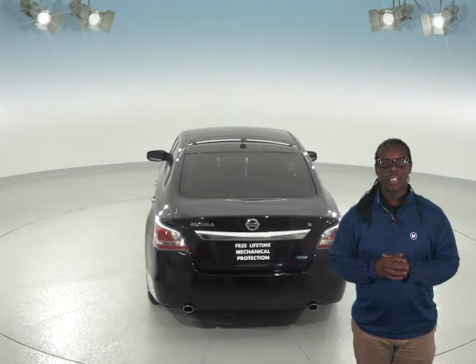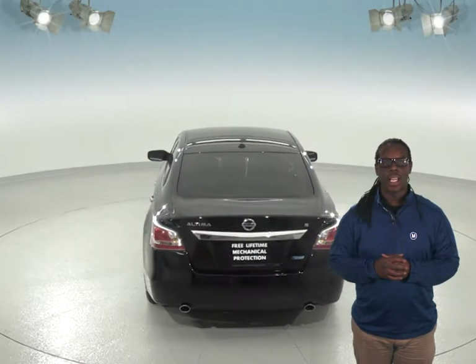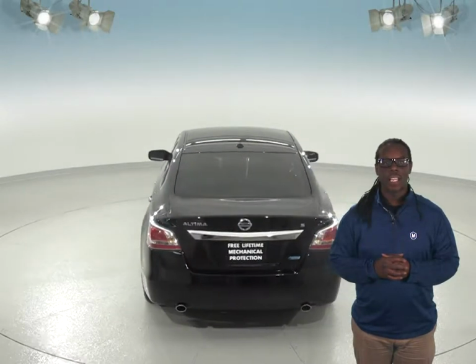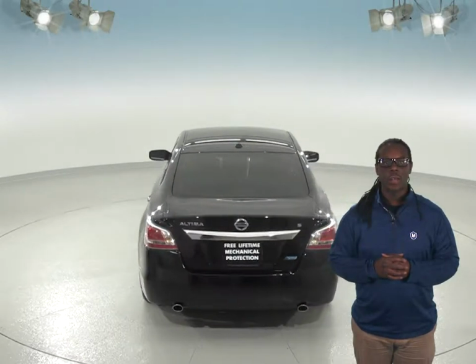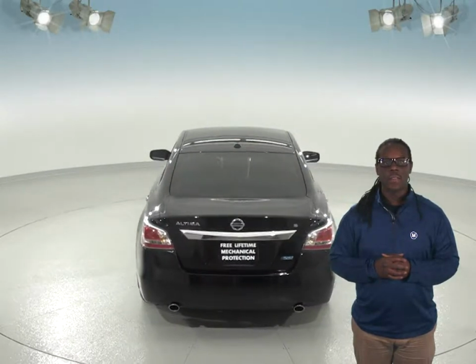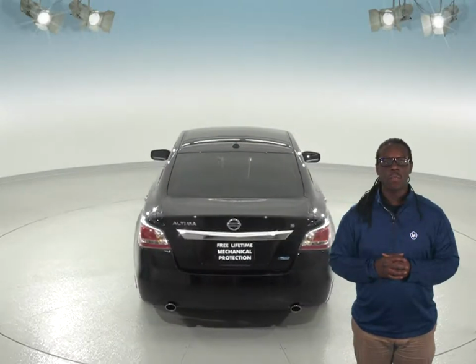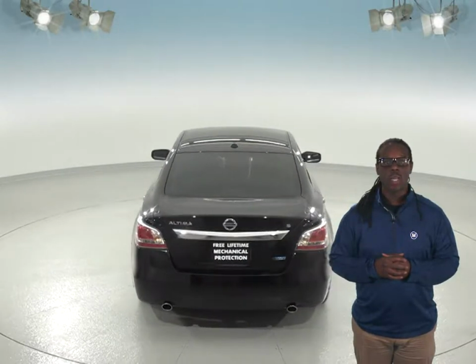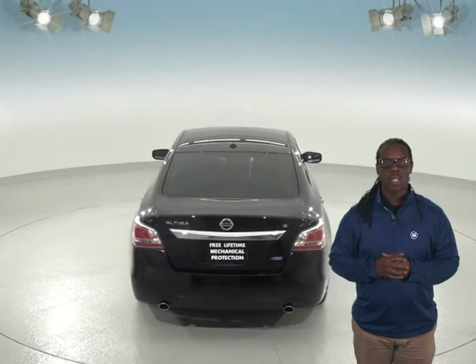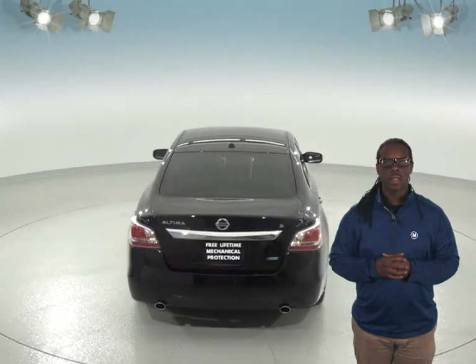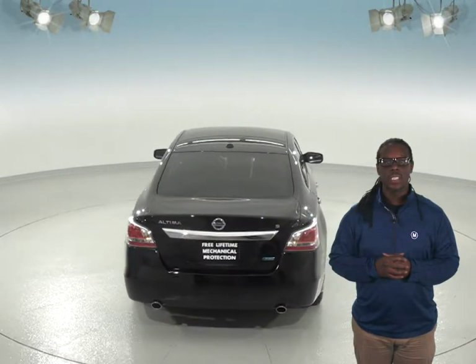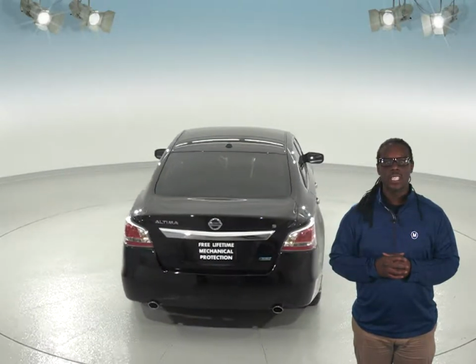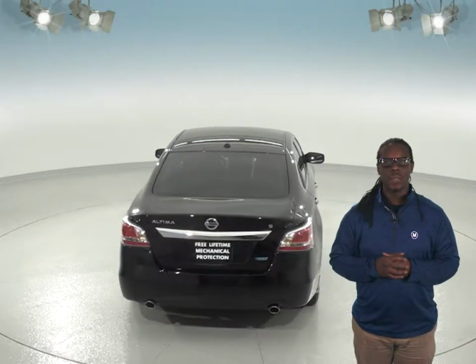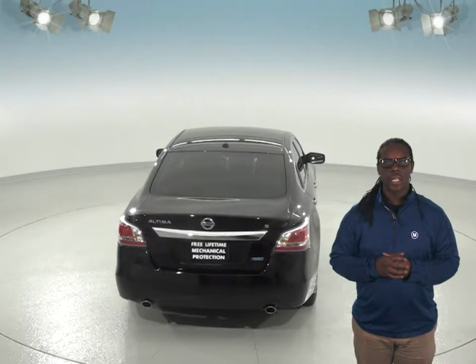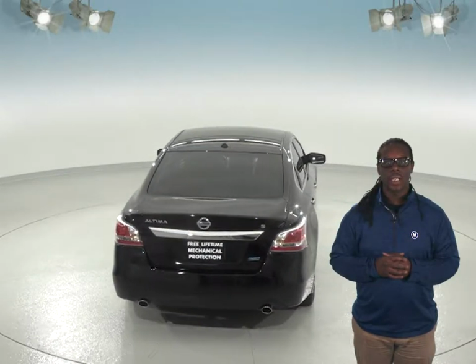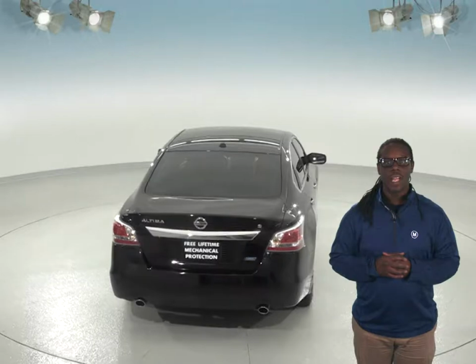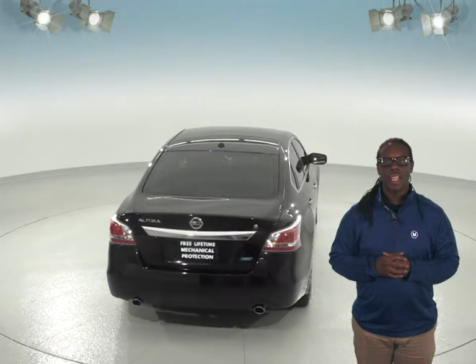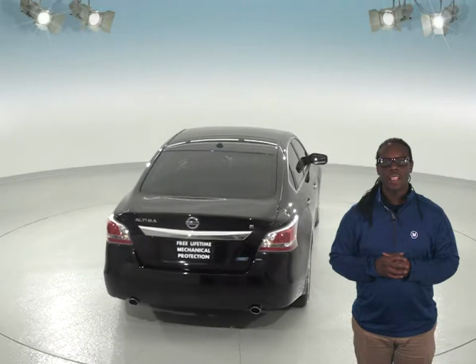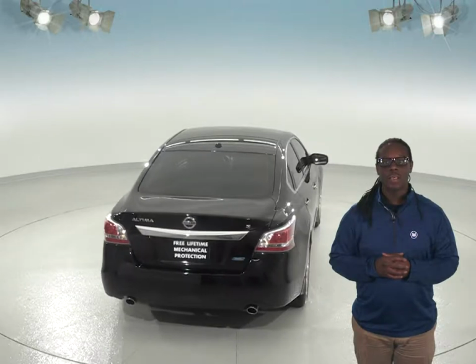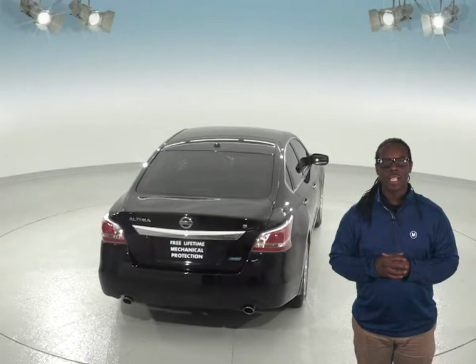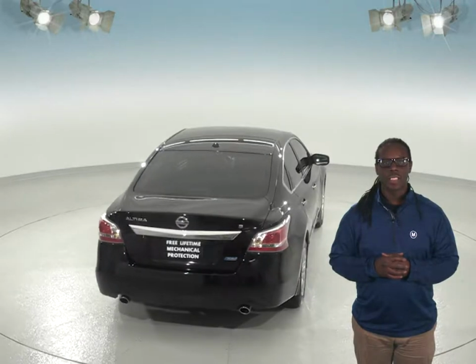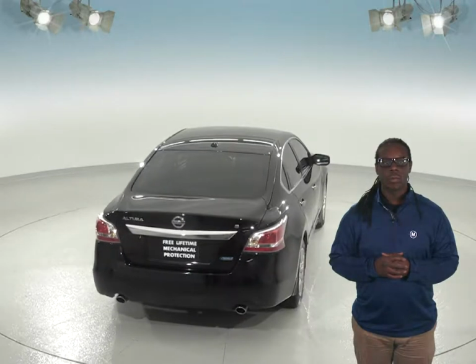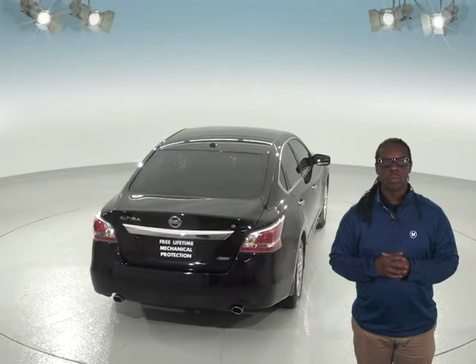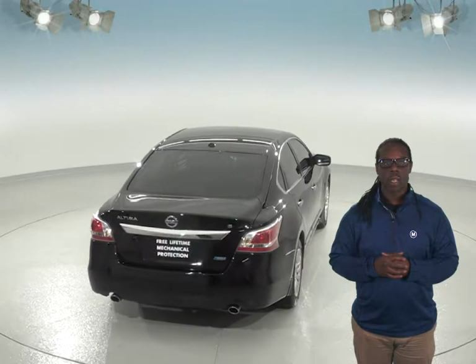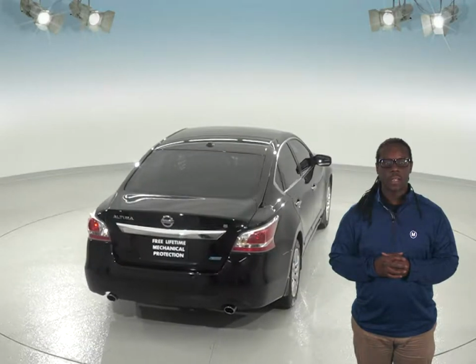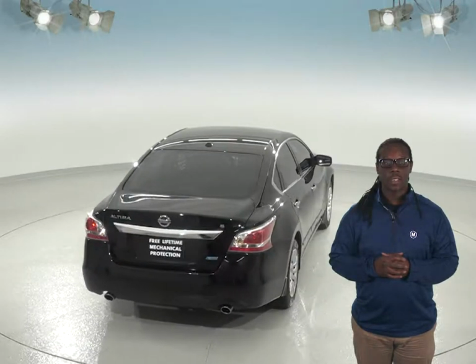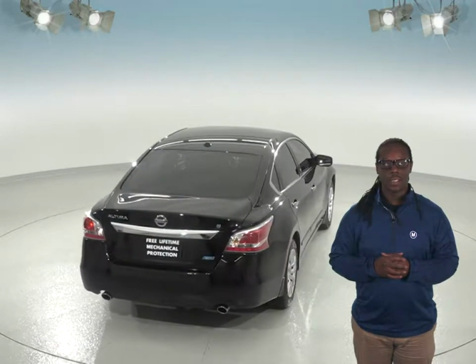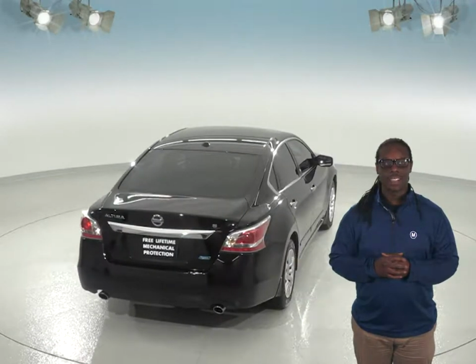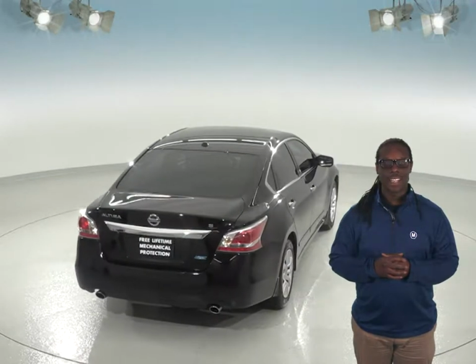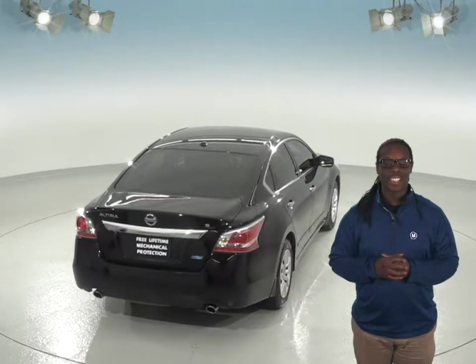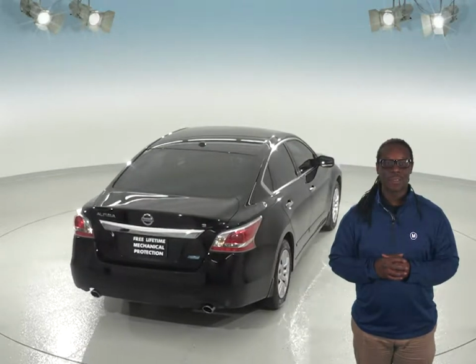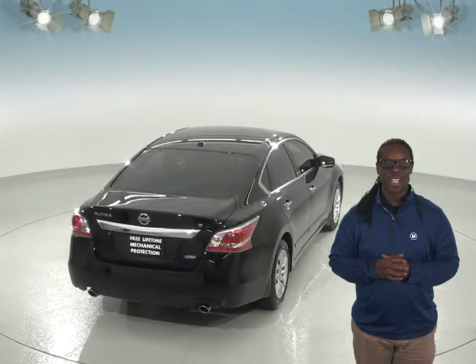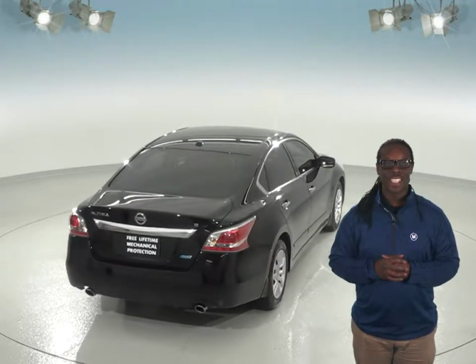And for your listening pleasure, there is an AM-FM radio, CD player, and it comes XM-ready.